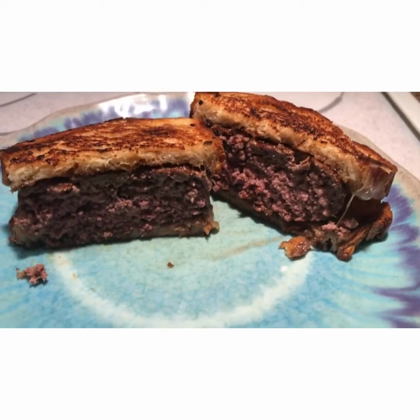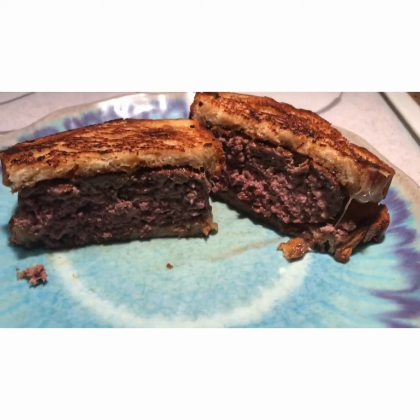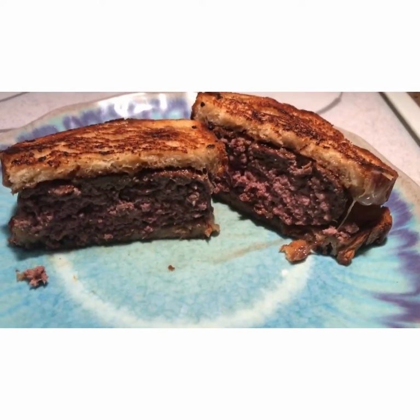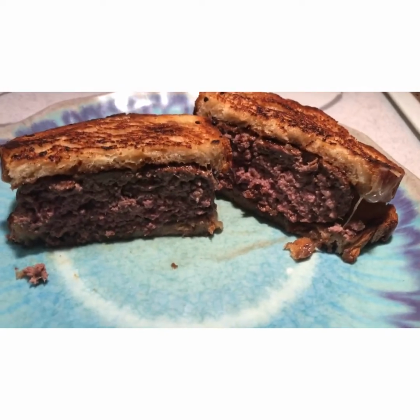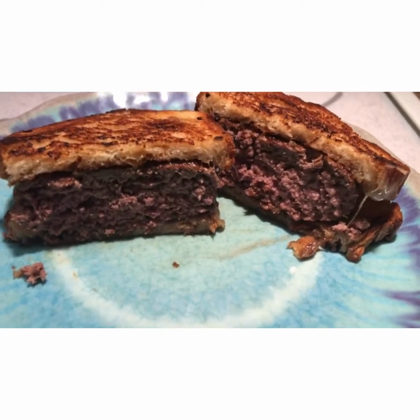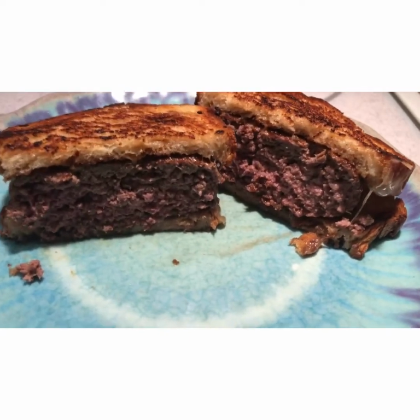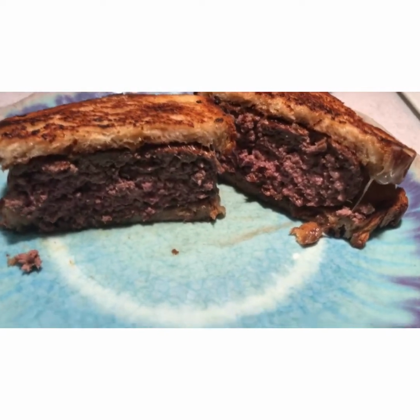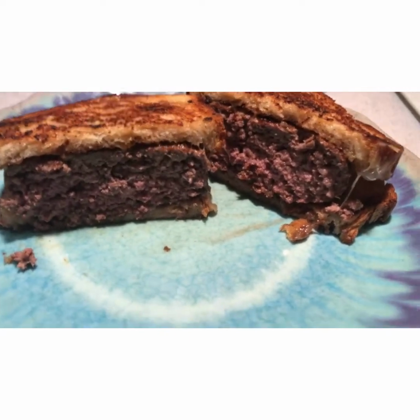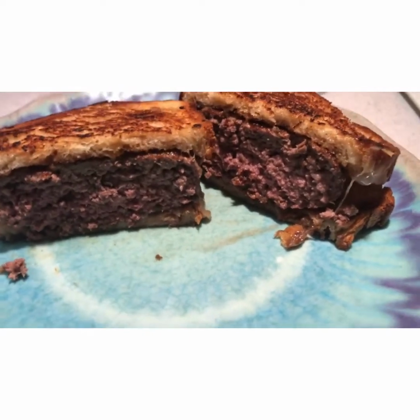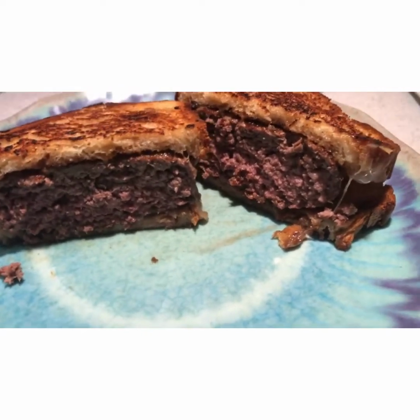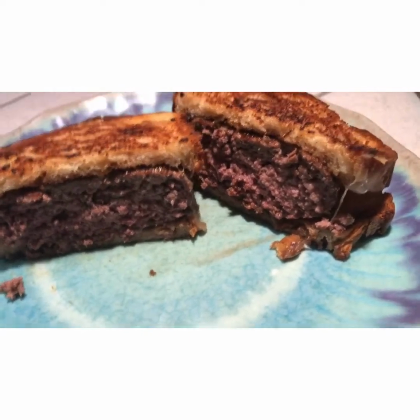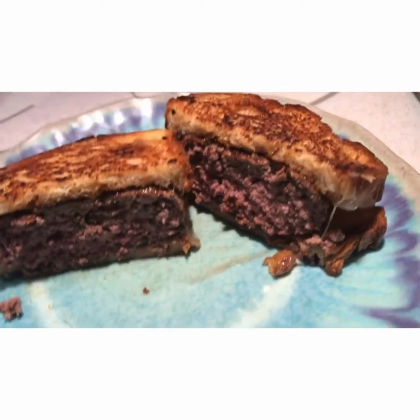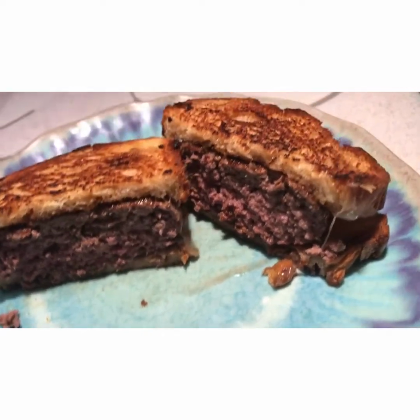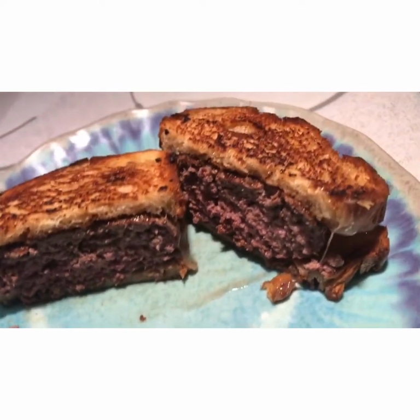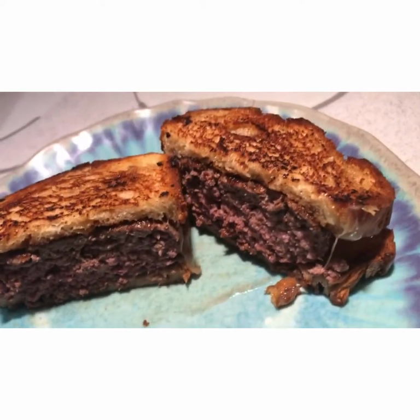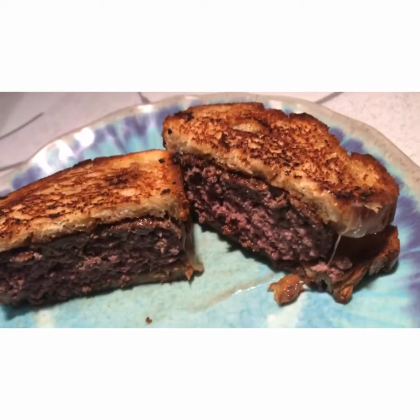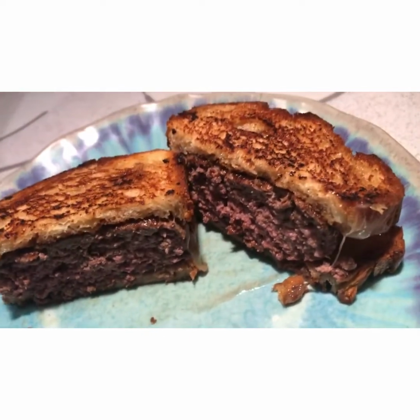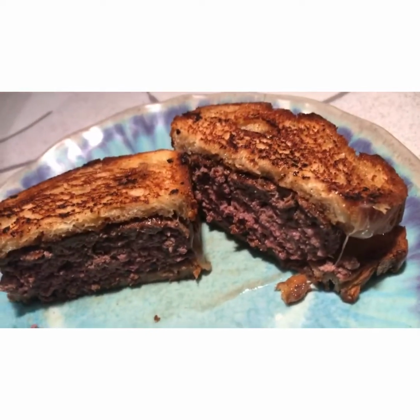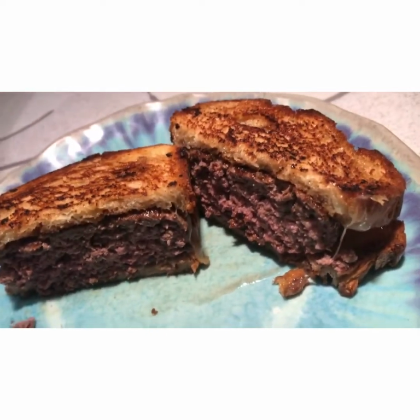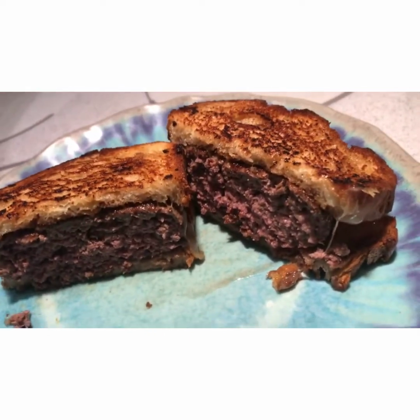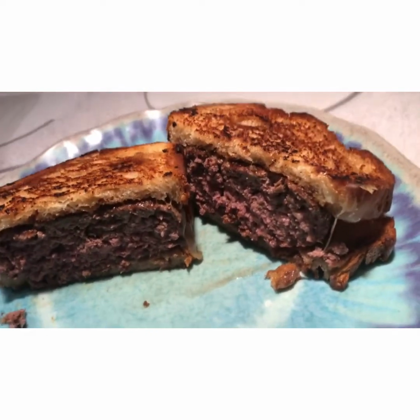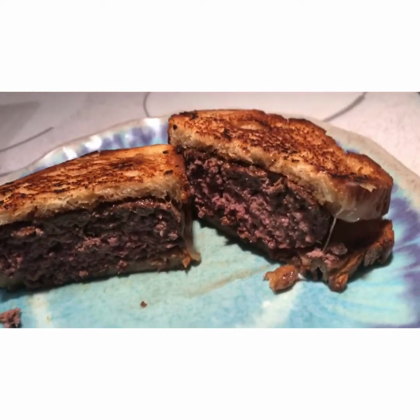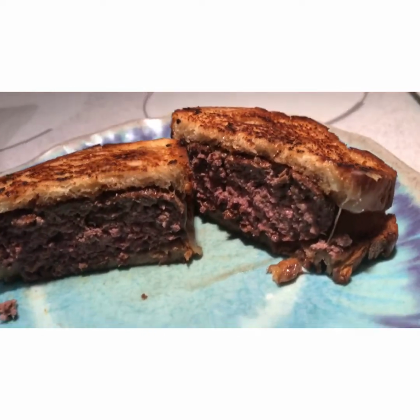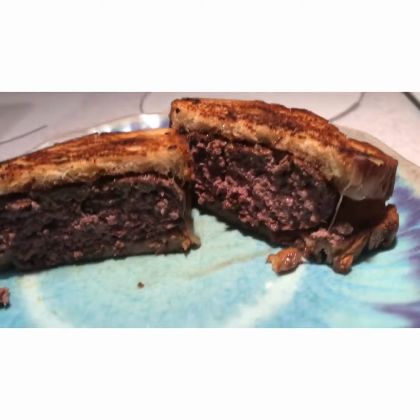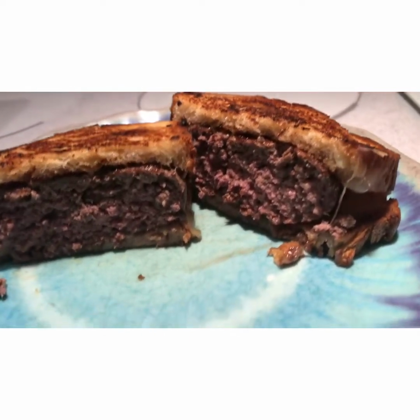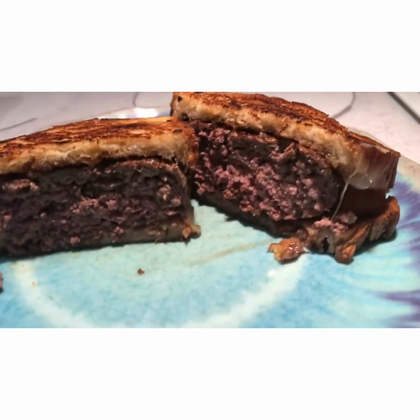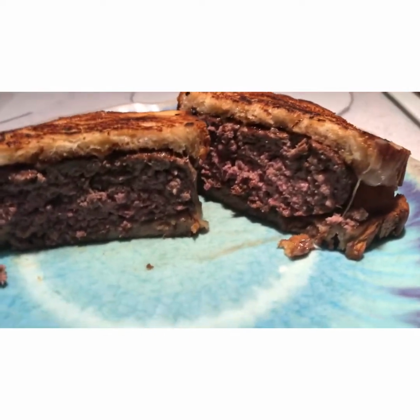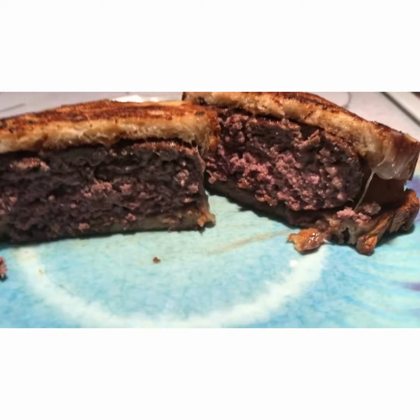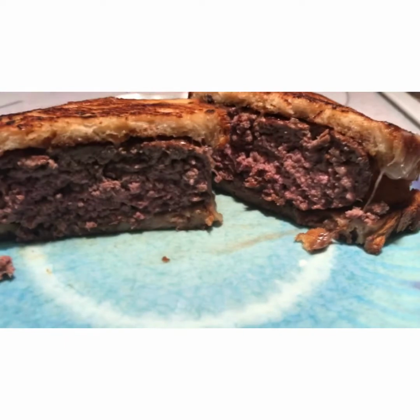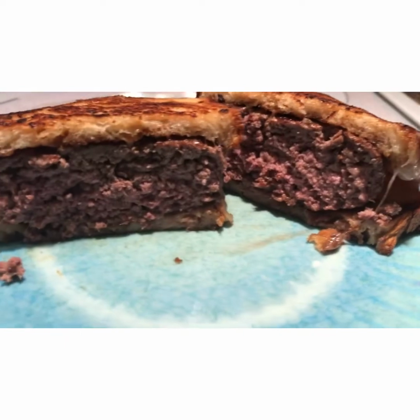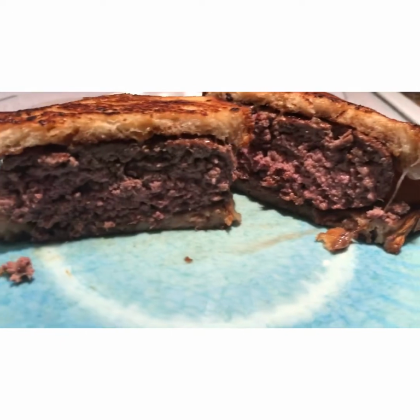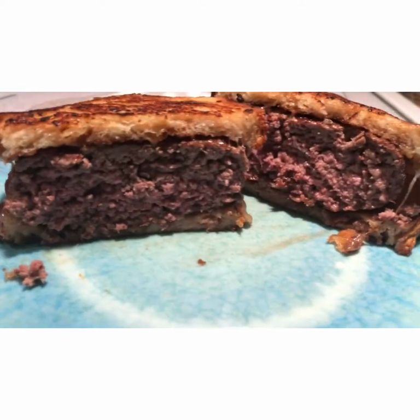Here is the grilled cheese cheeseburger. Look at that — perfect.